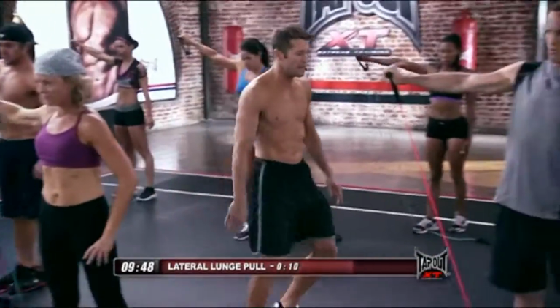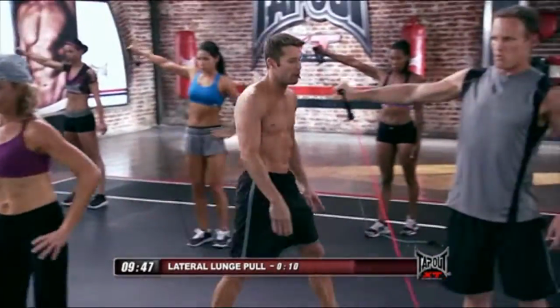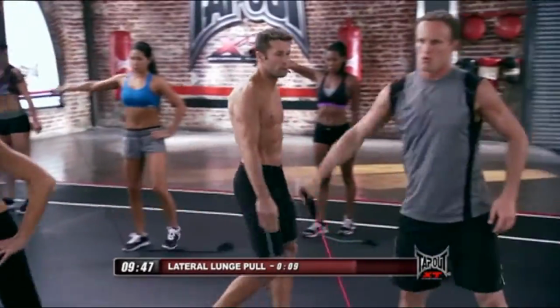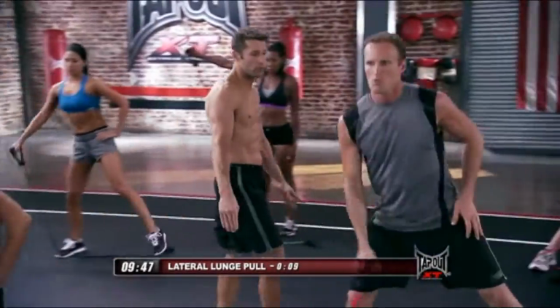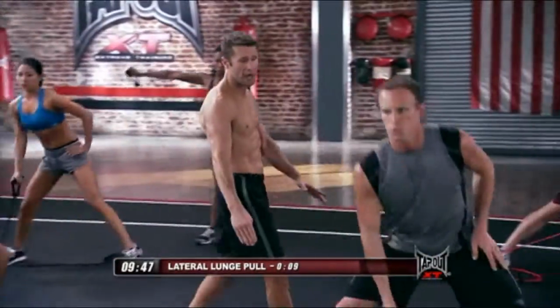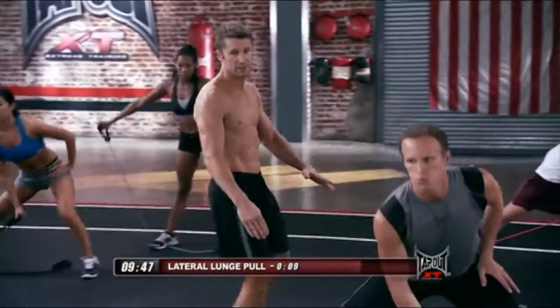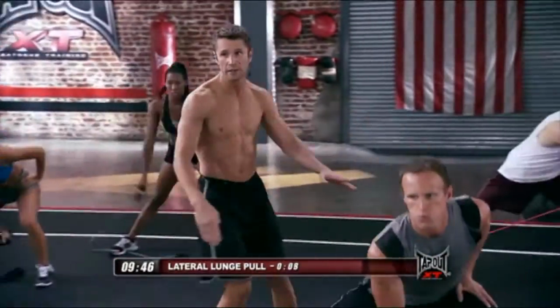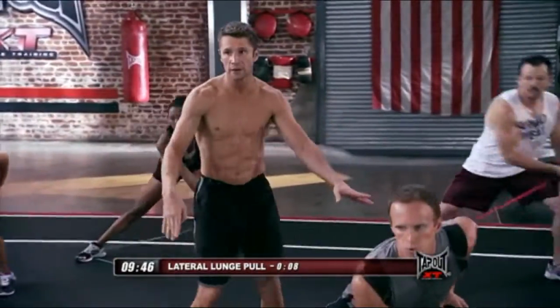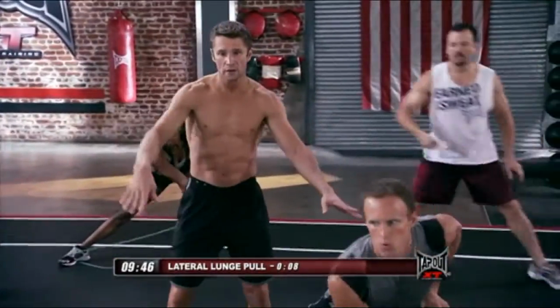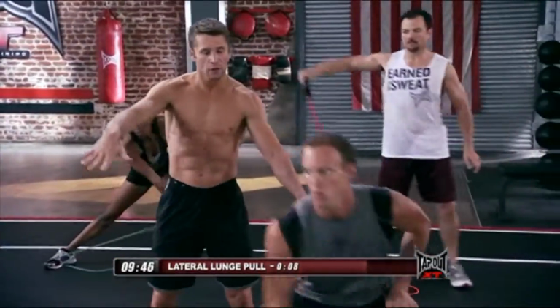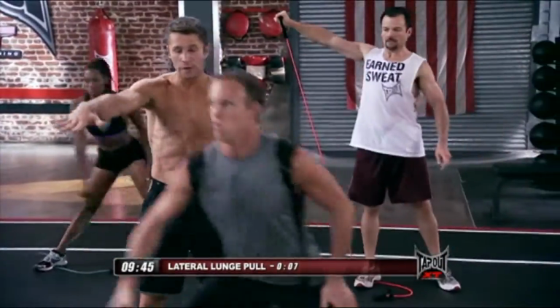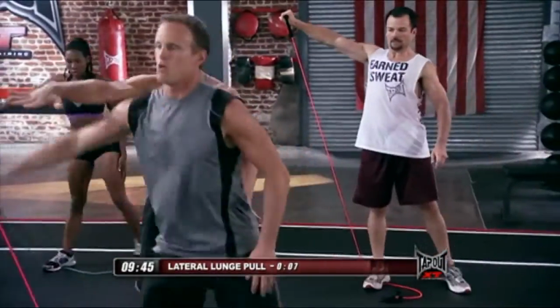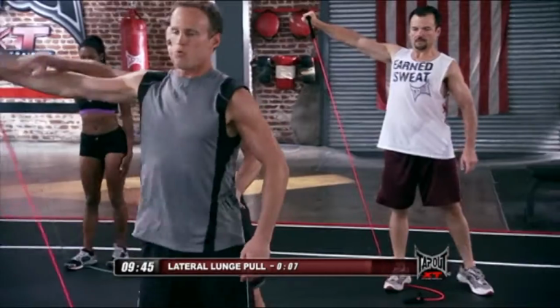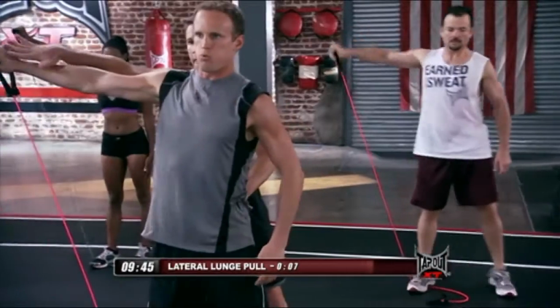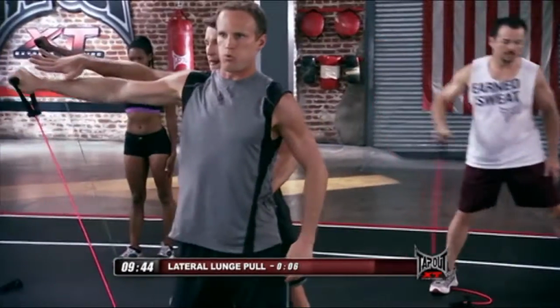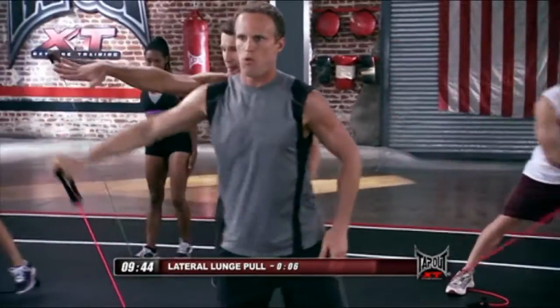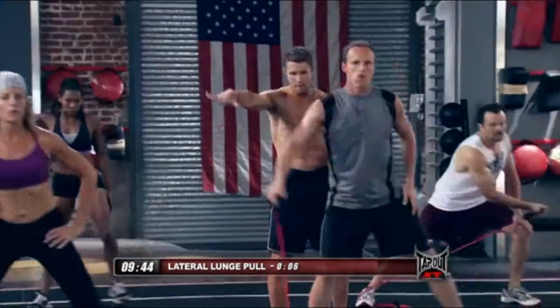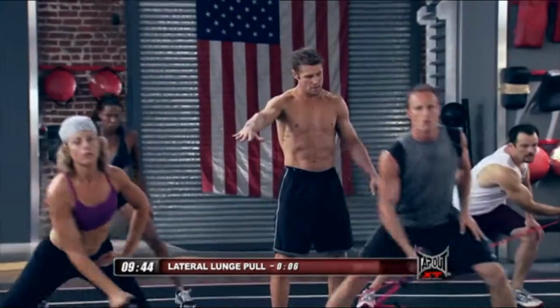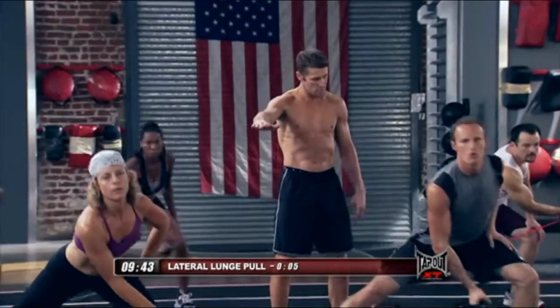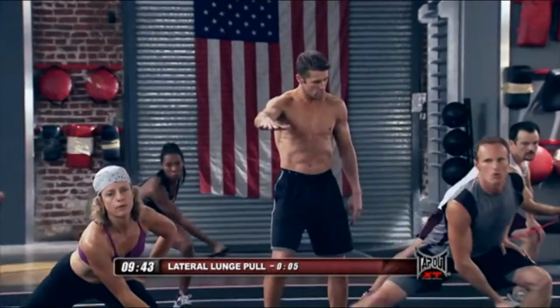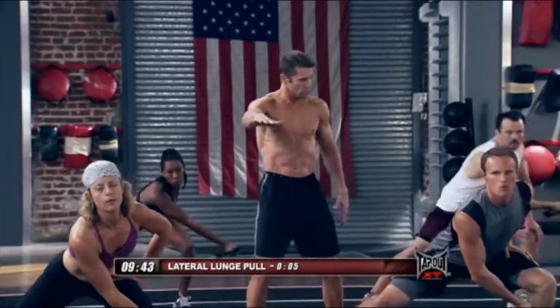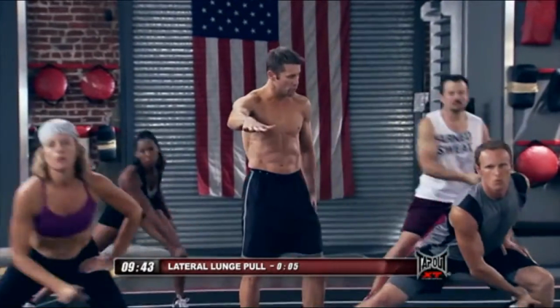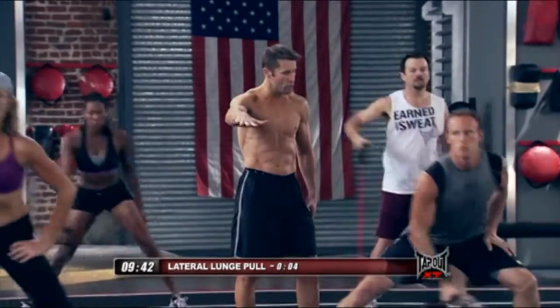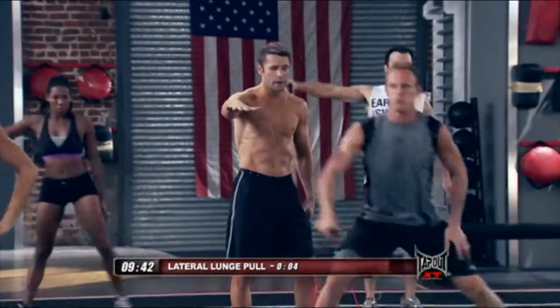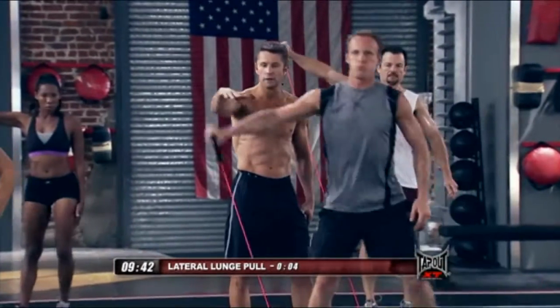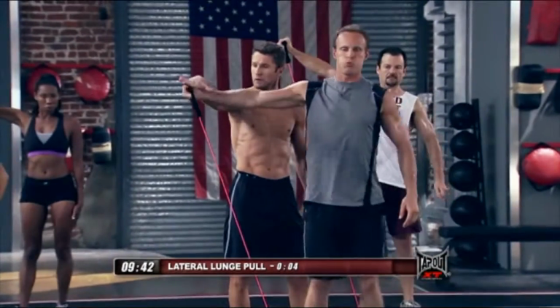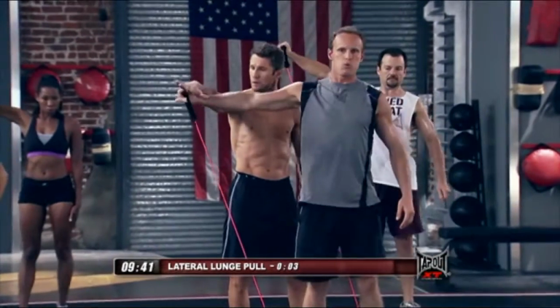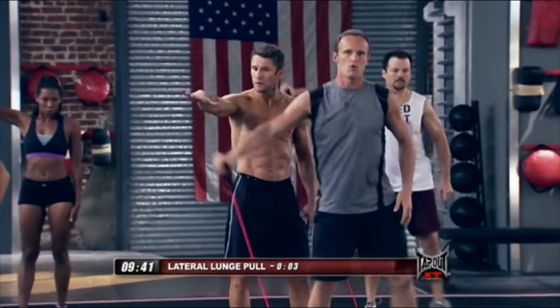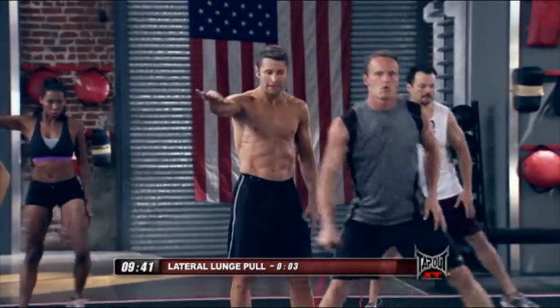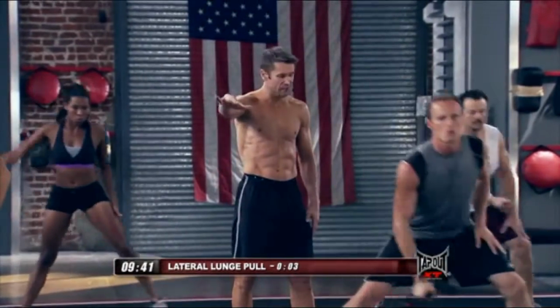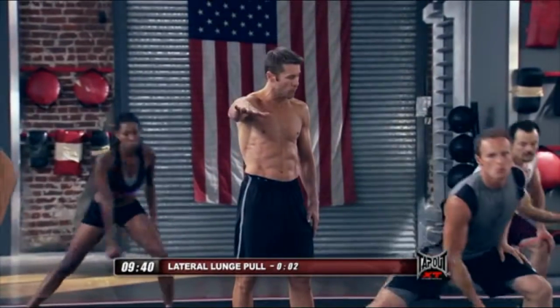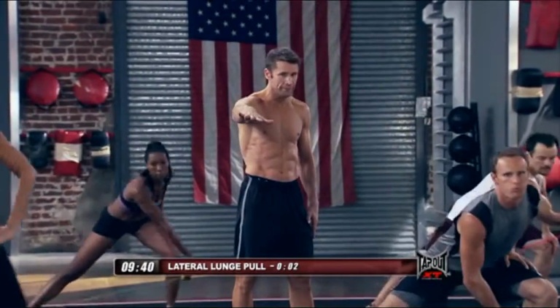And out, bring it across. Three more. Two more. Last one.